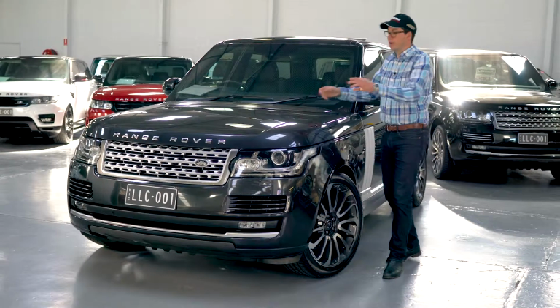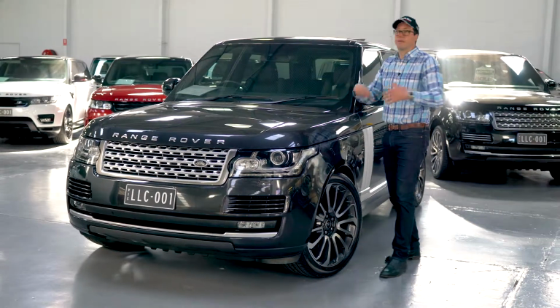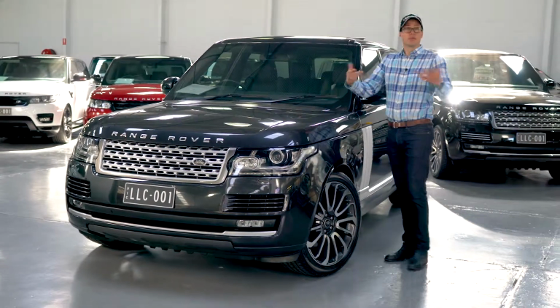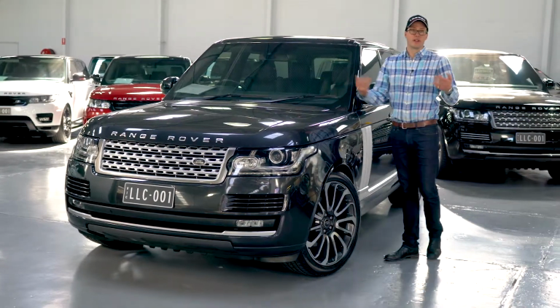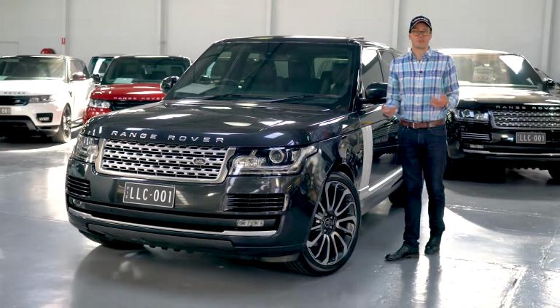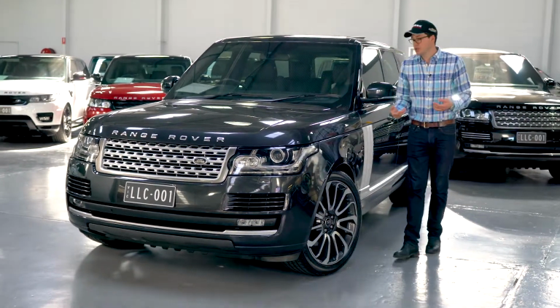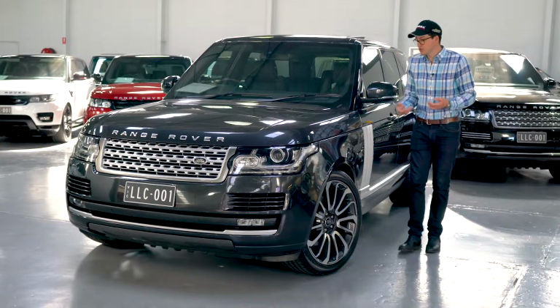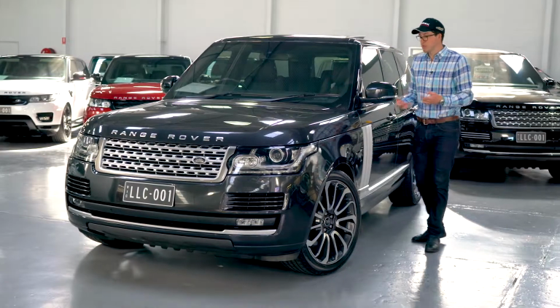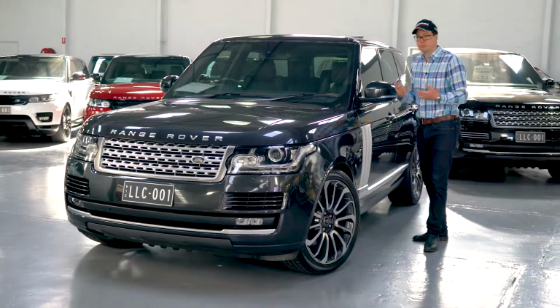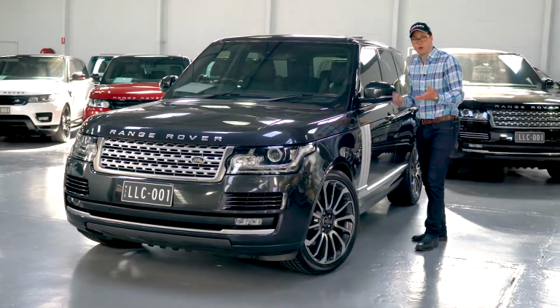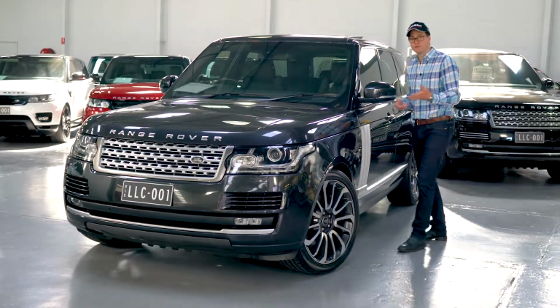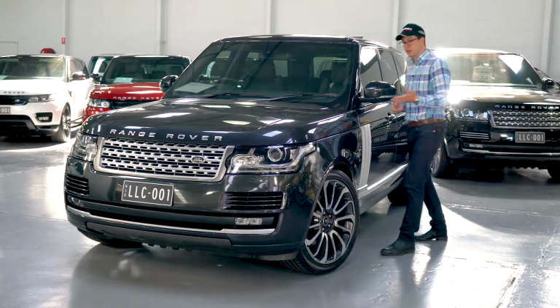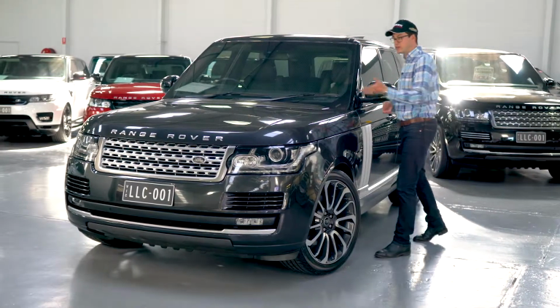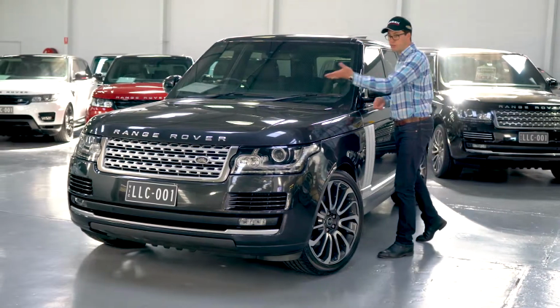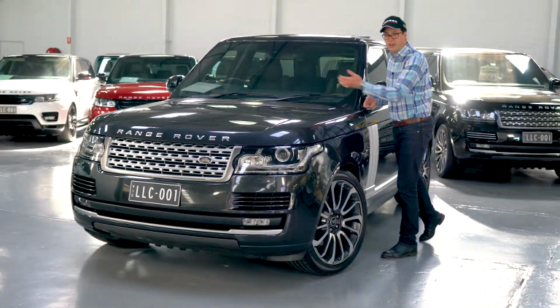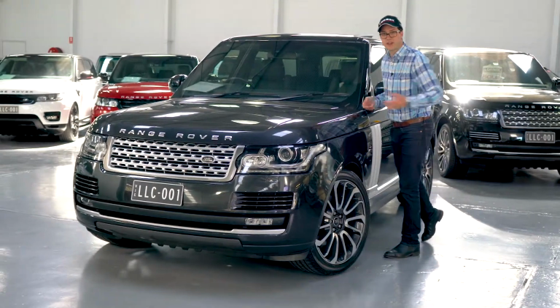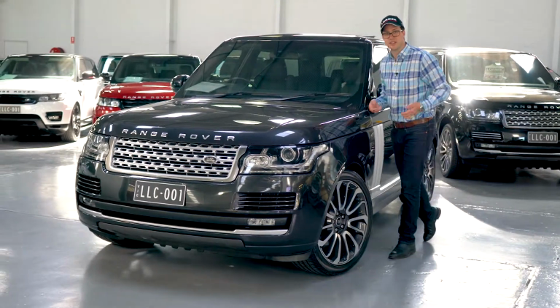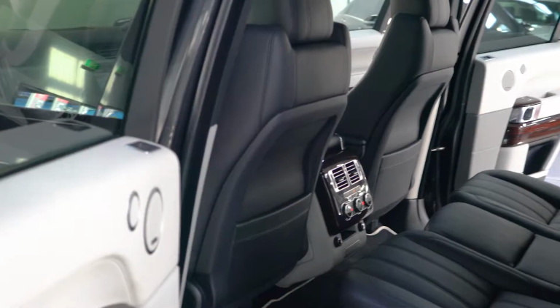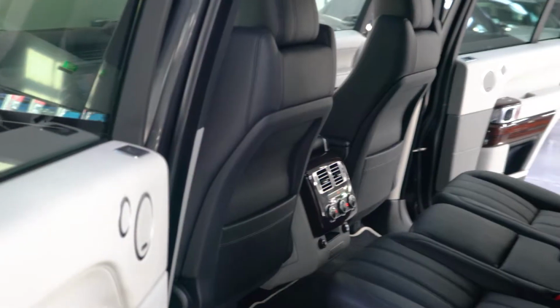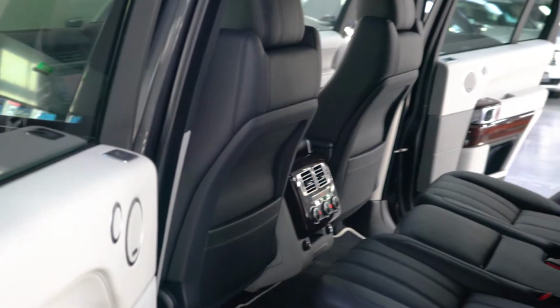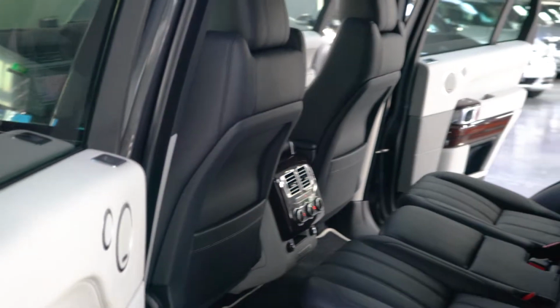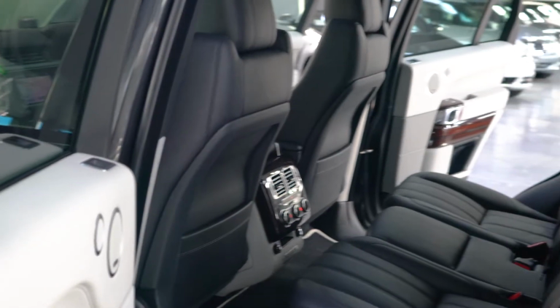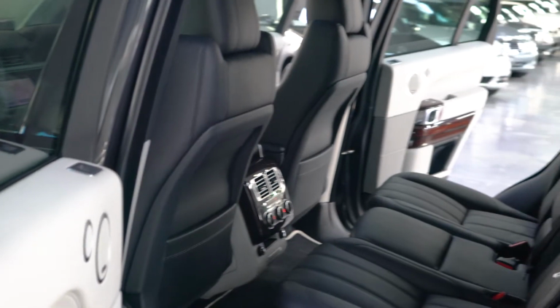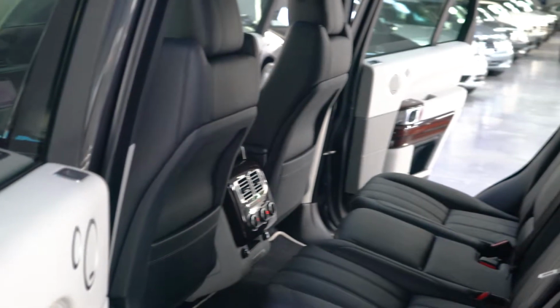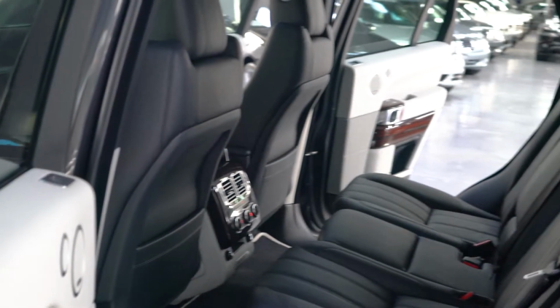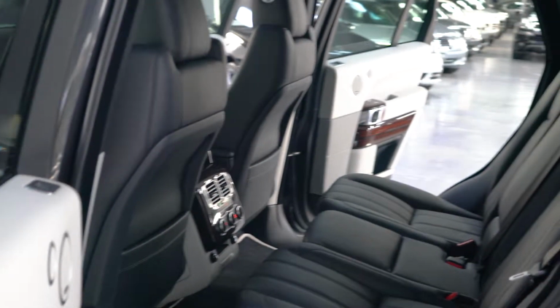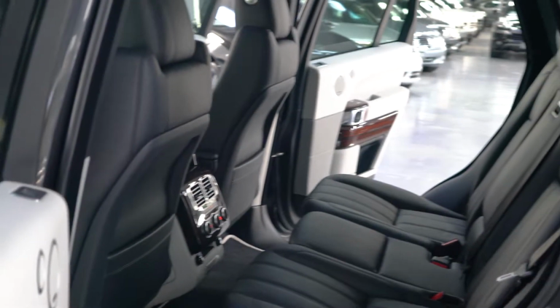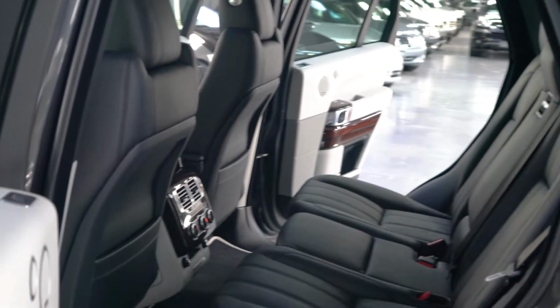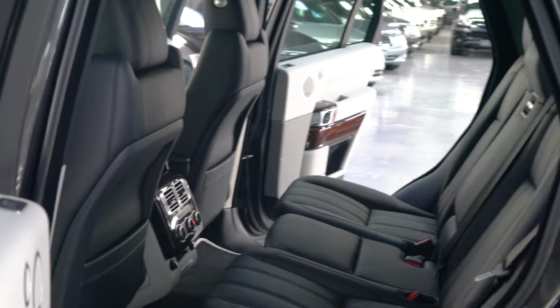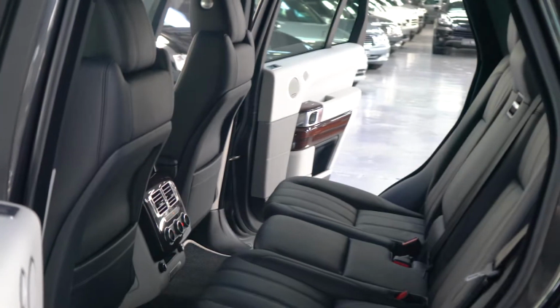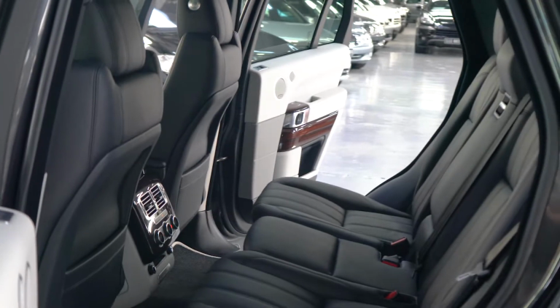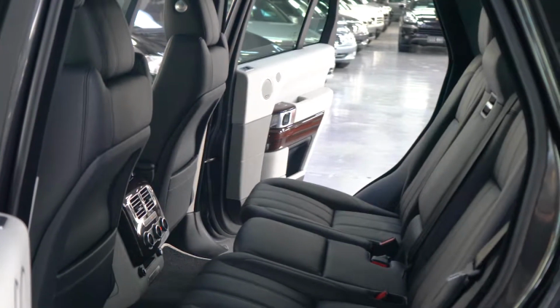Now, 3.0L Supercharged — pretty obvious what that is: a 3.0L V6 Supercharged. But that's not where the story of this car ends.